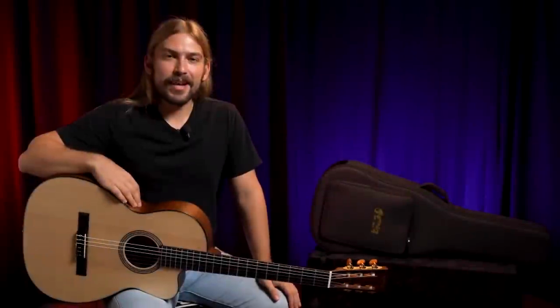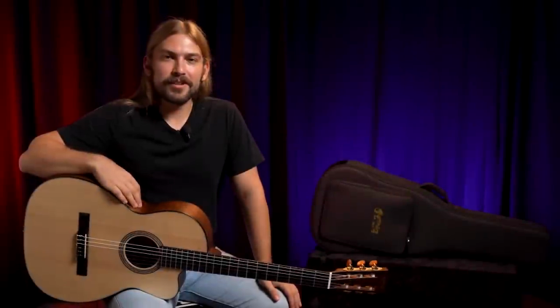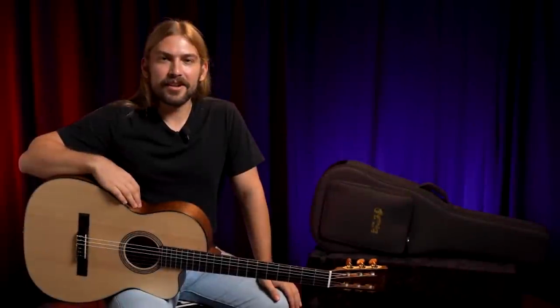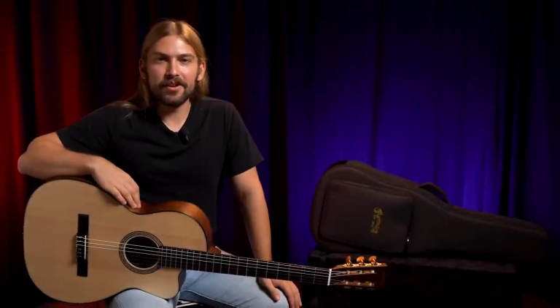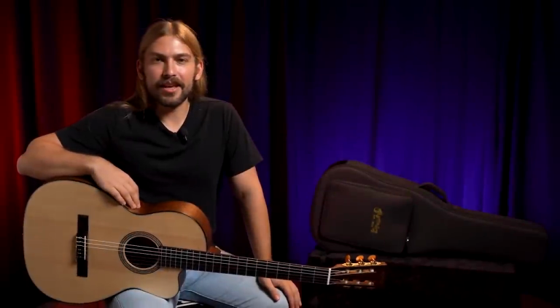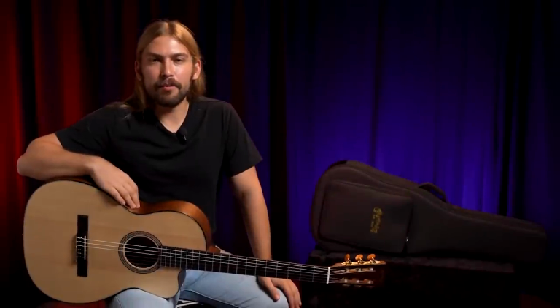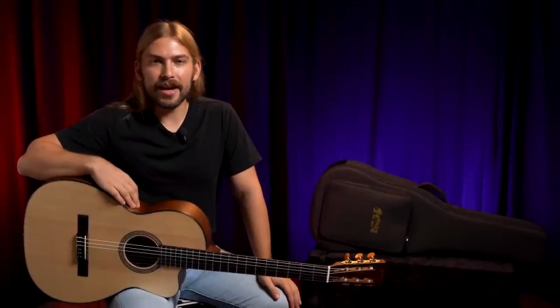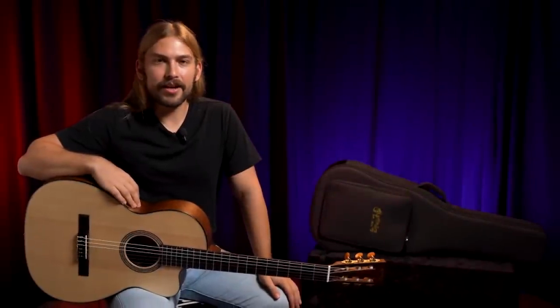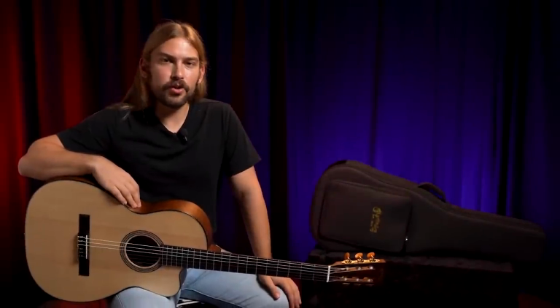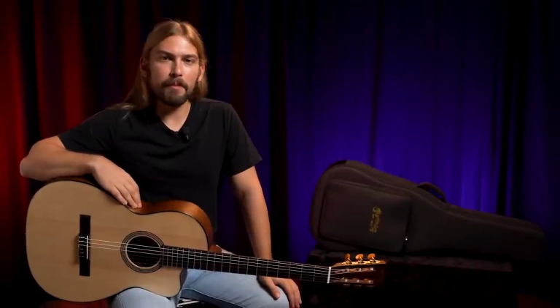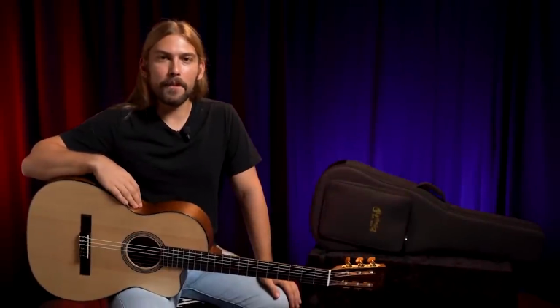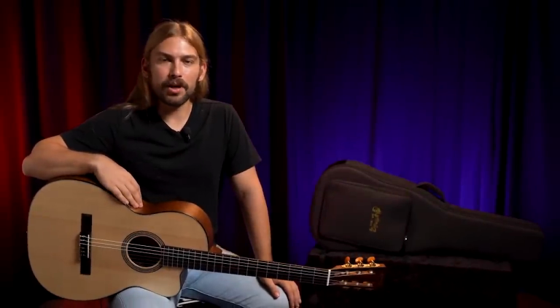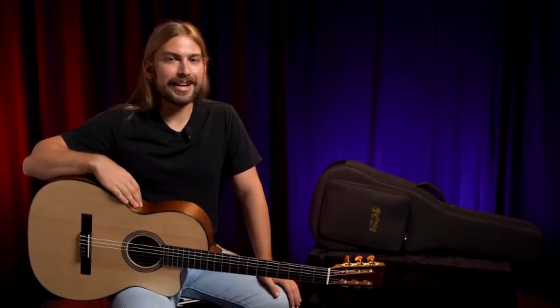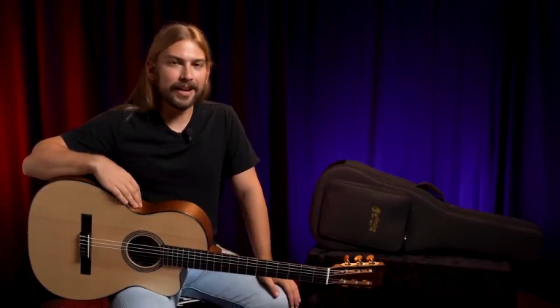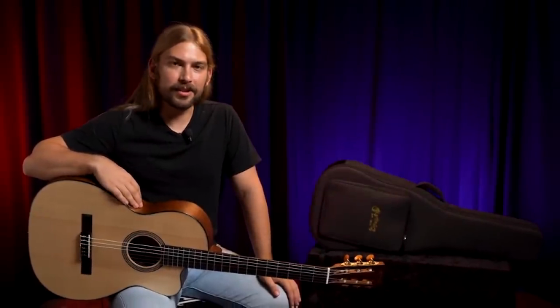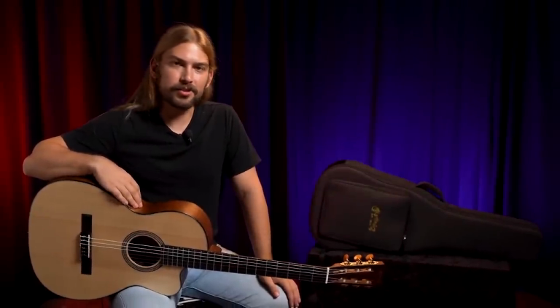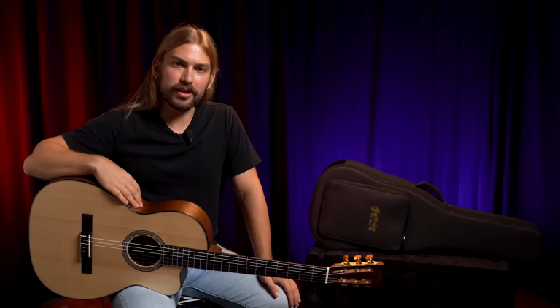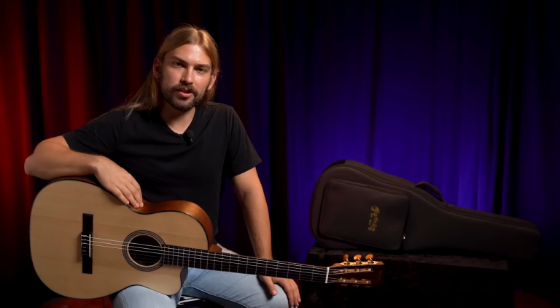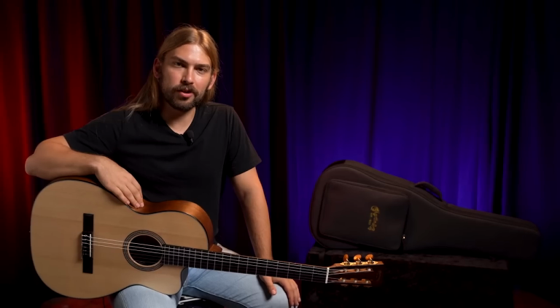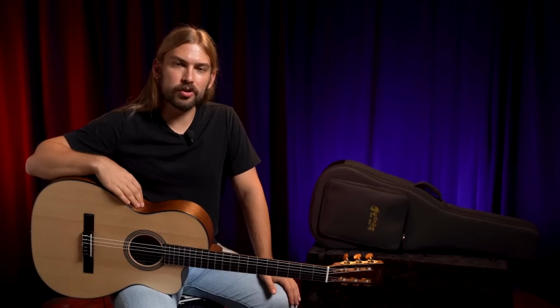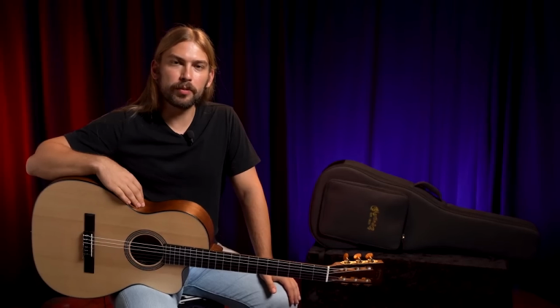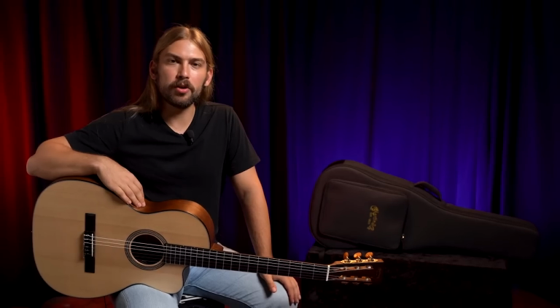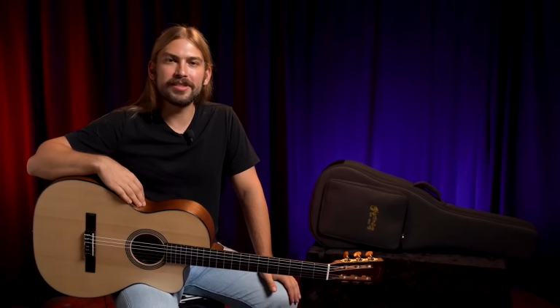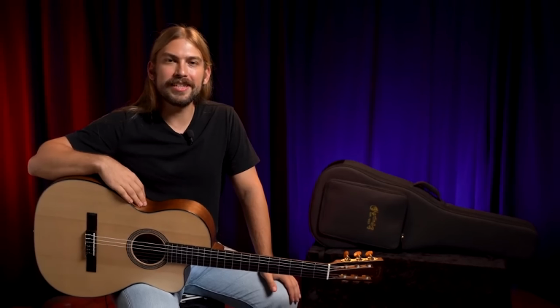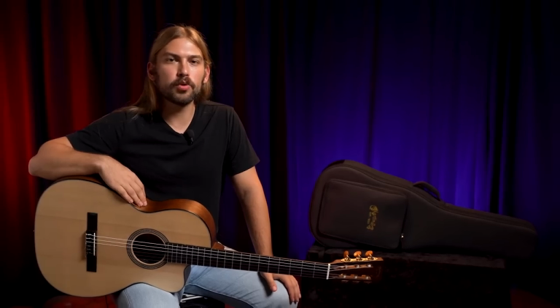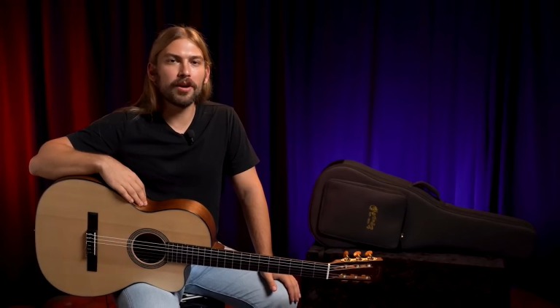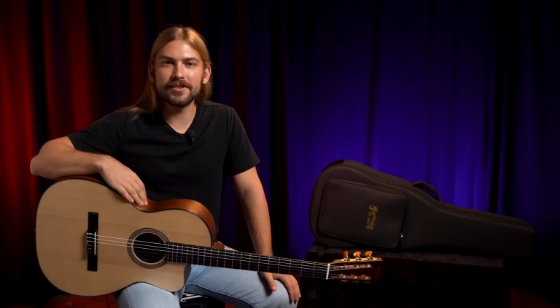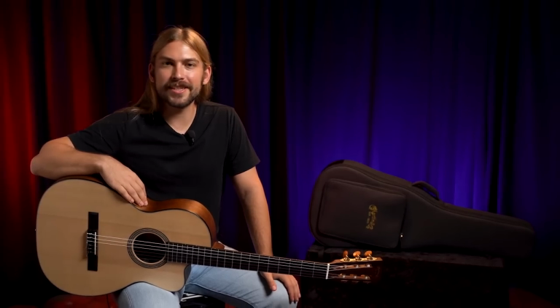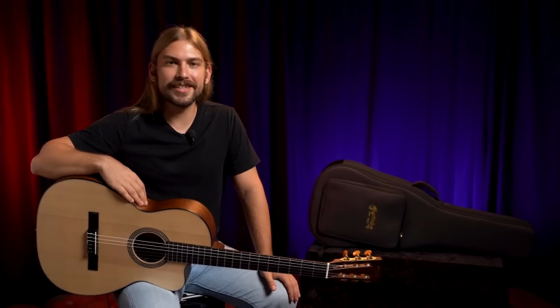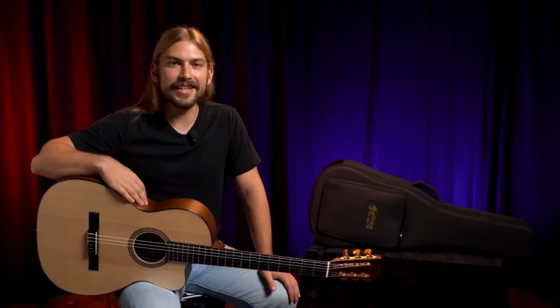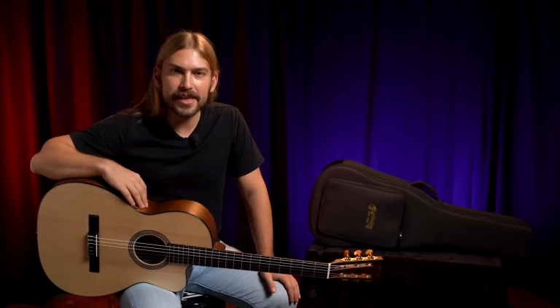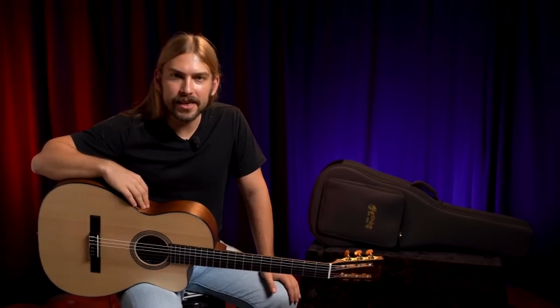Today we're taking a look at a brand new Martin Nylon String Guitar, the Triple O C1216E.